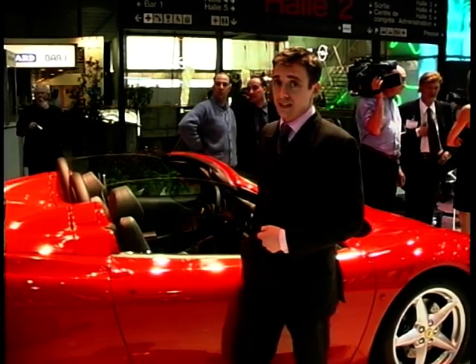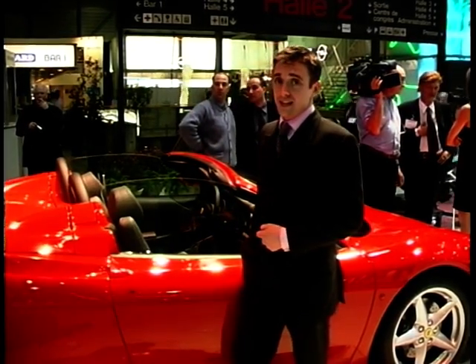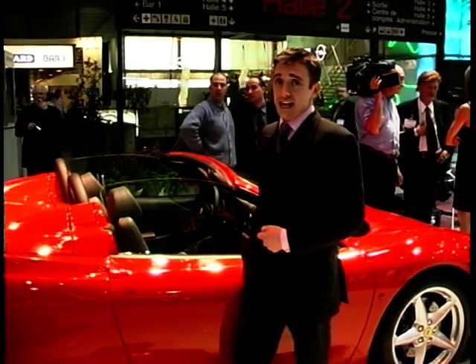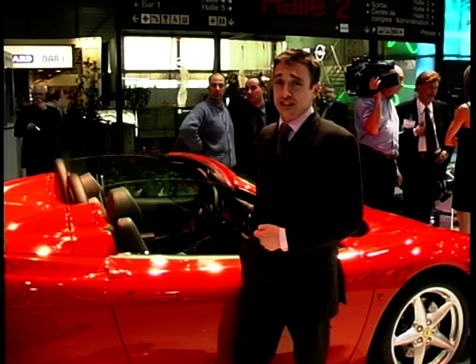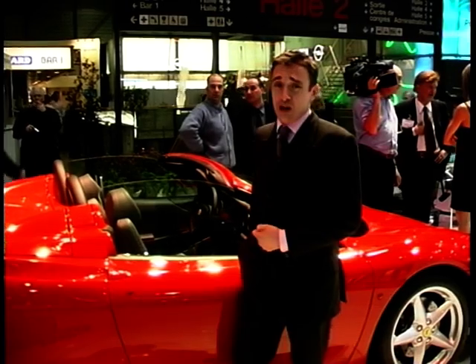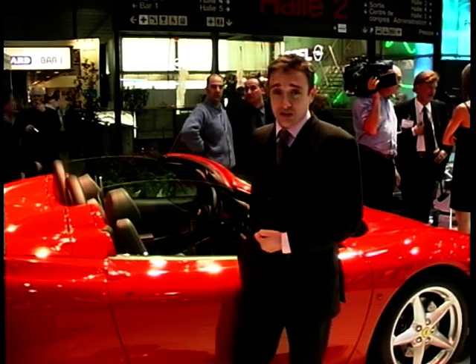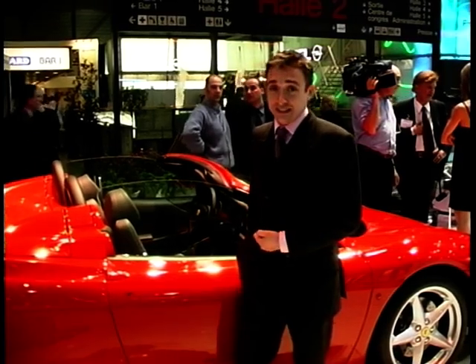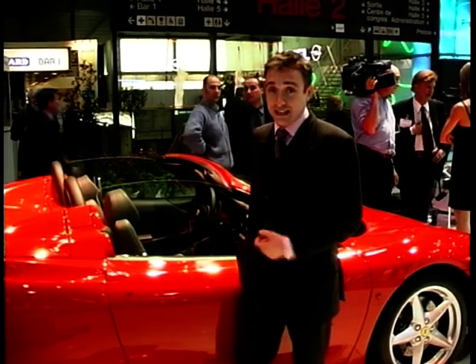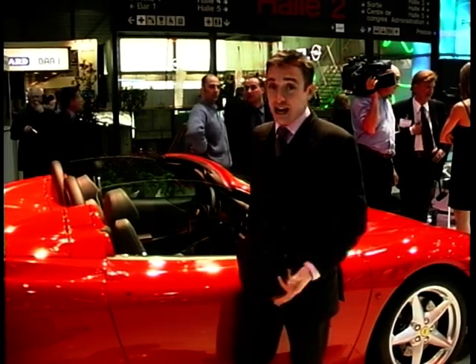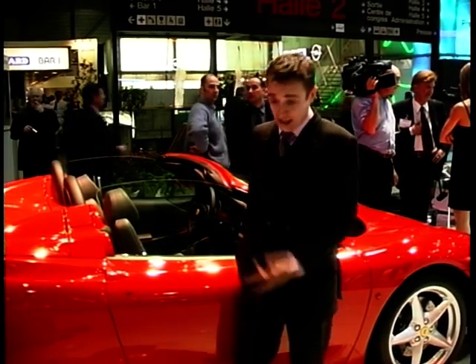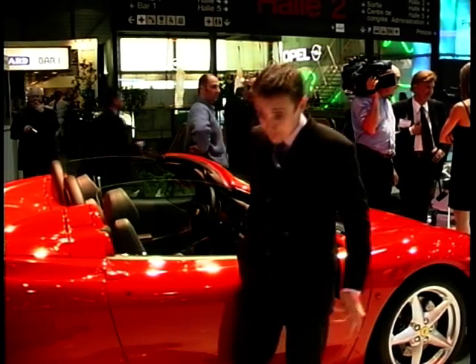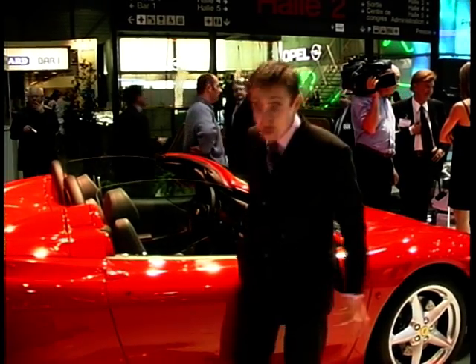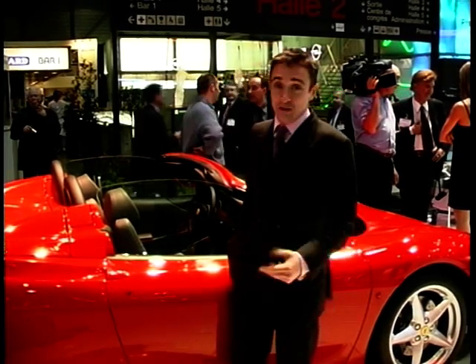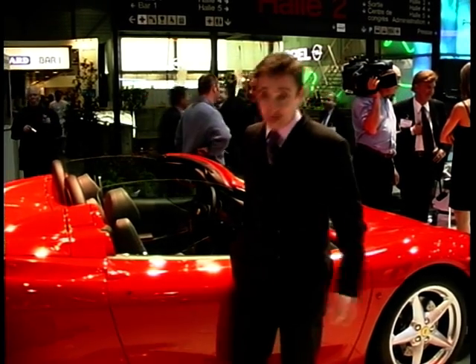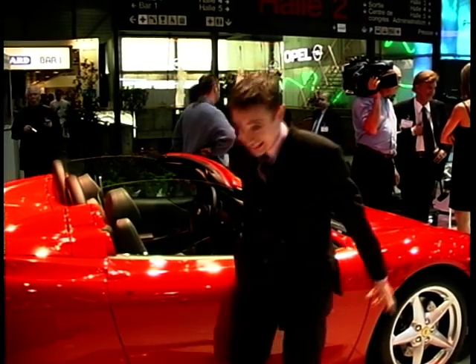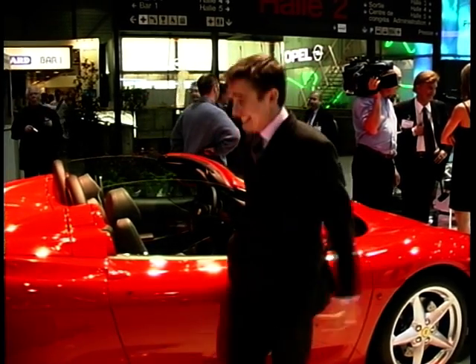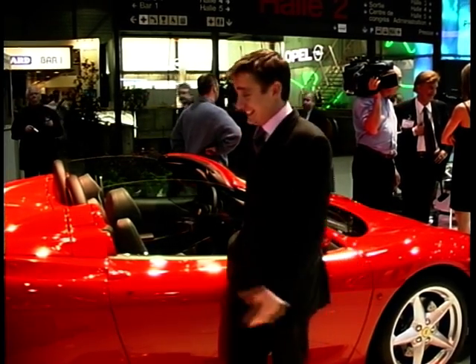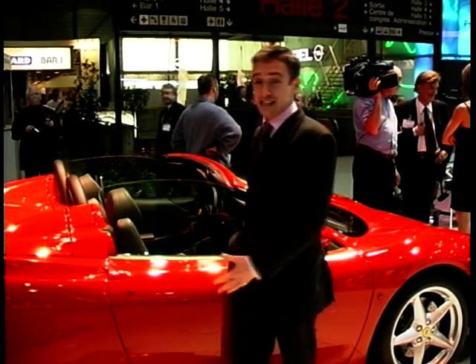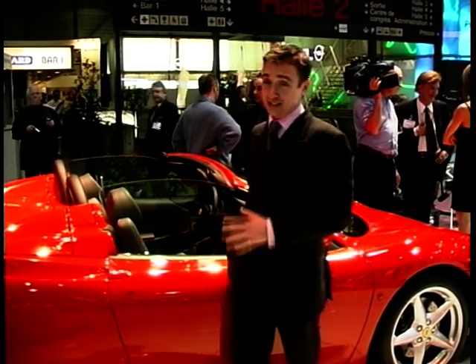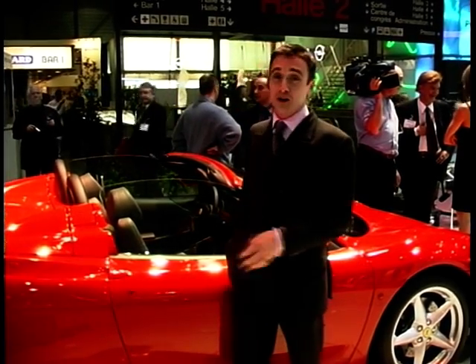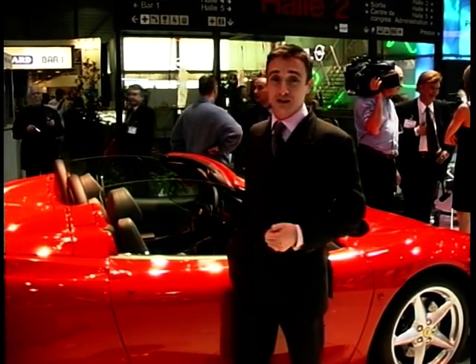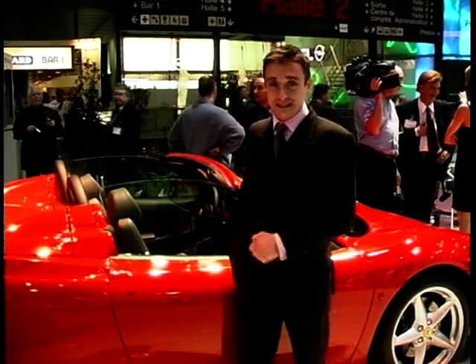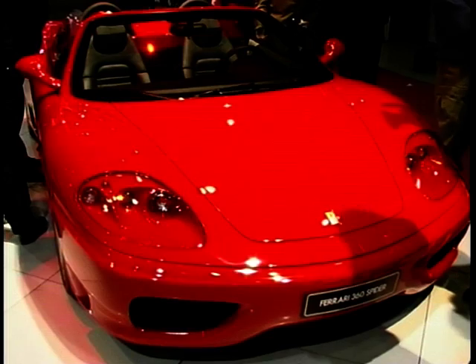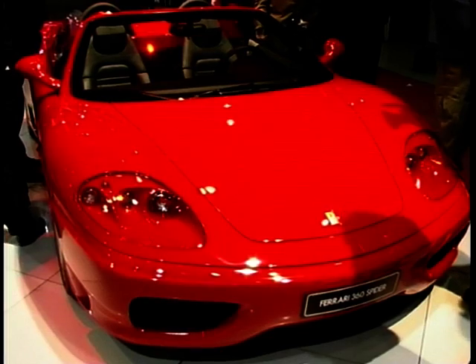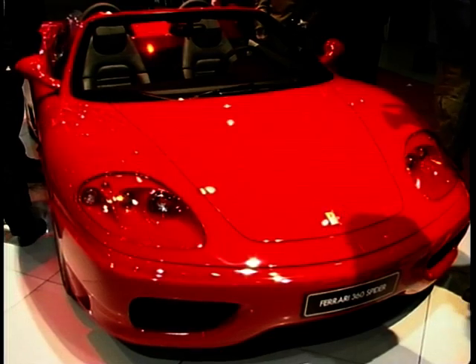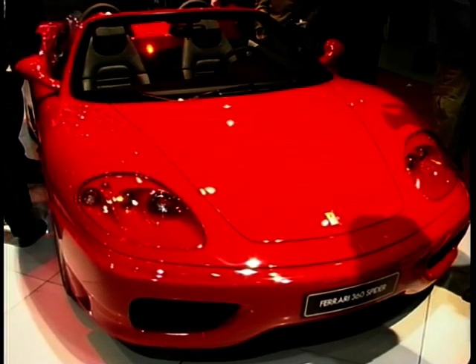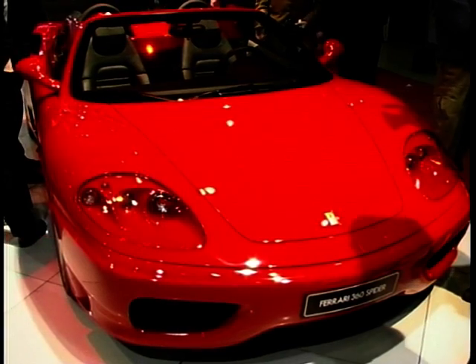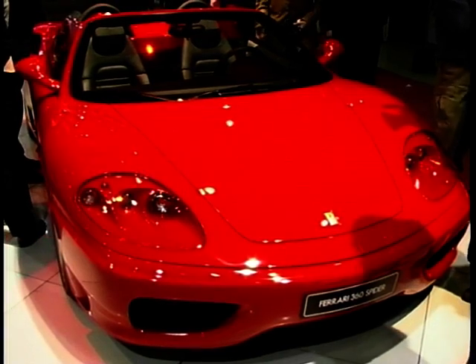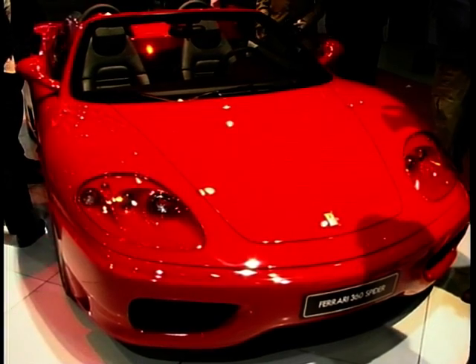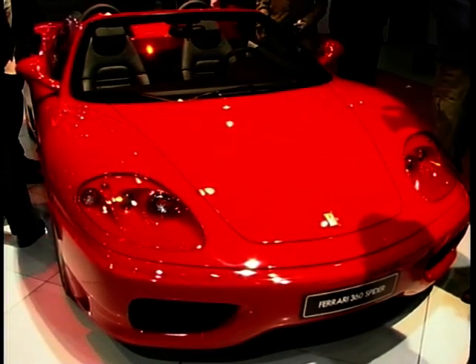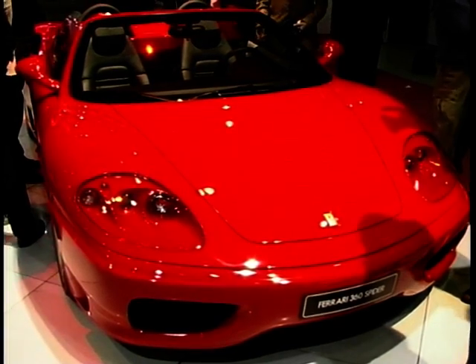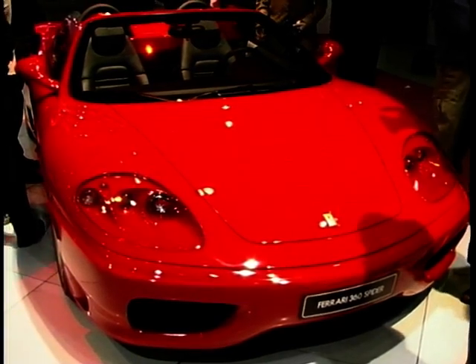It's gorgeous. I can't move. It's gorgeous. It has to be mine.